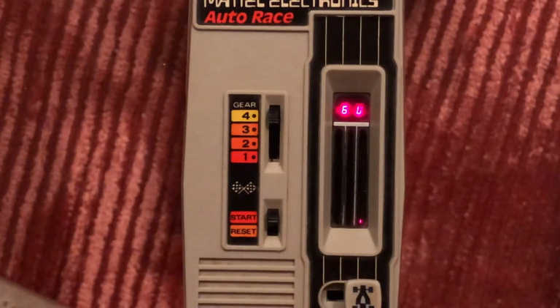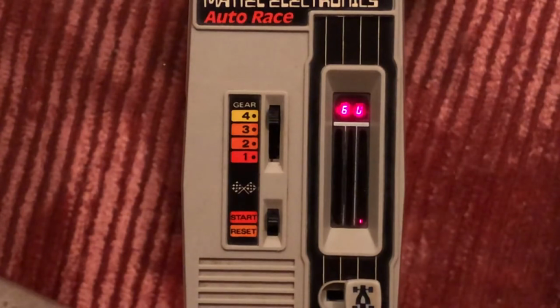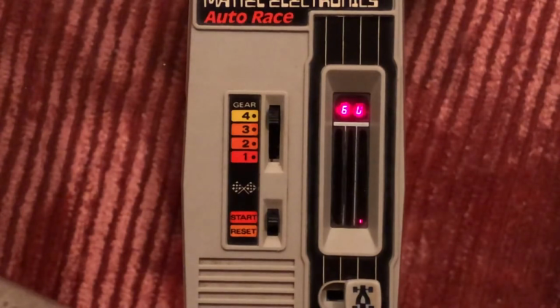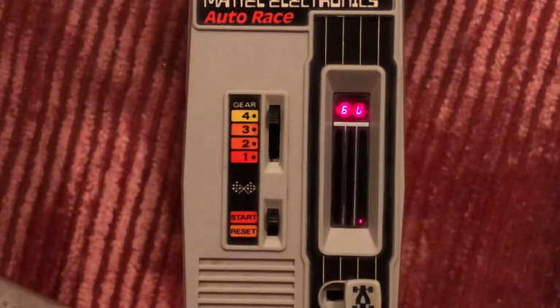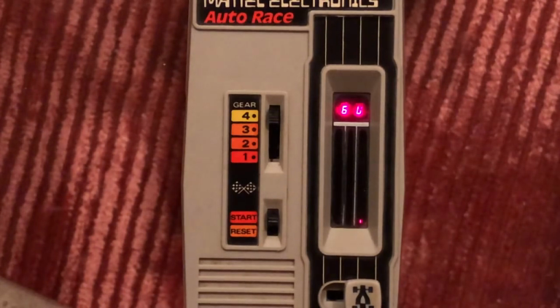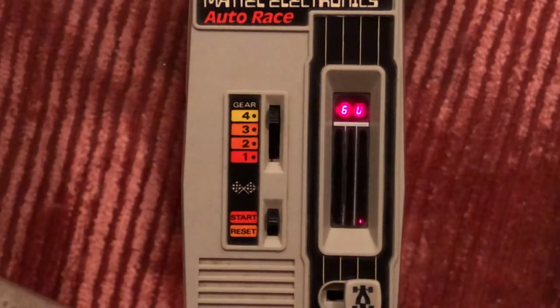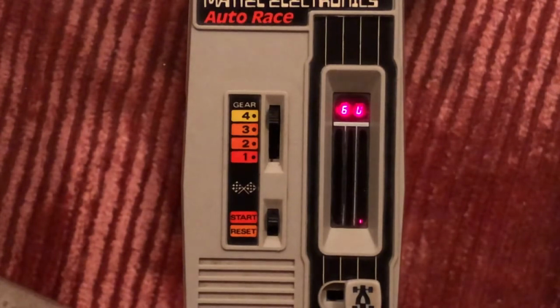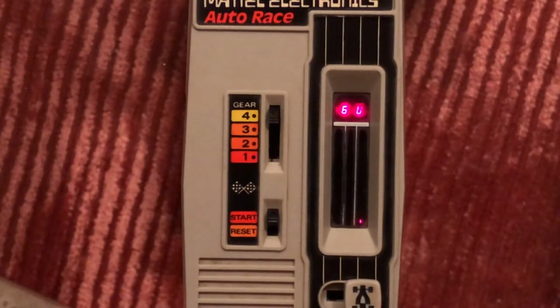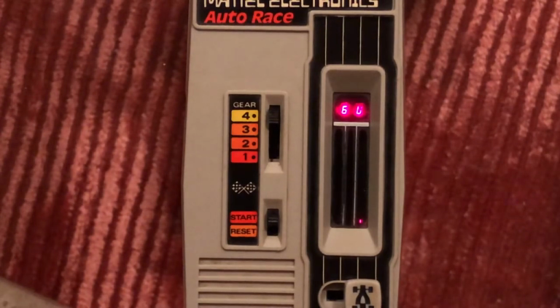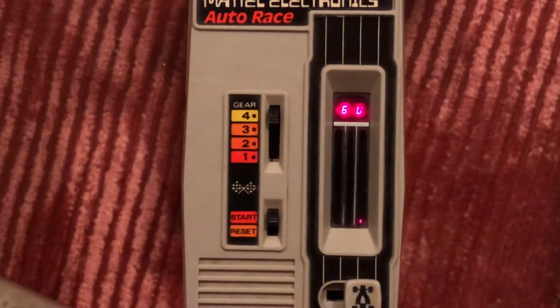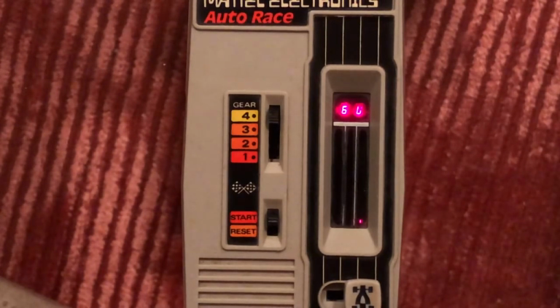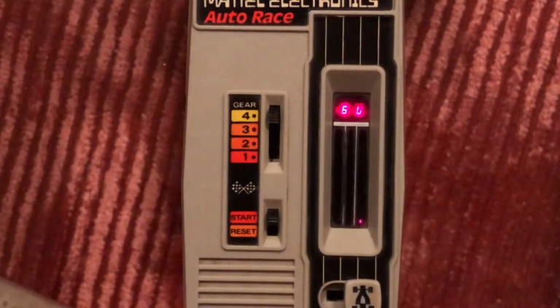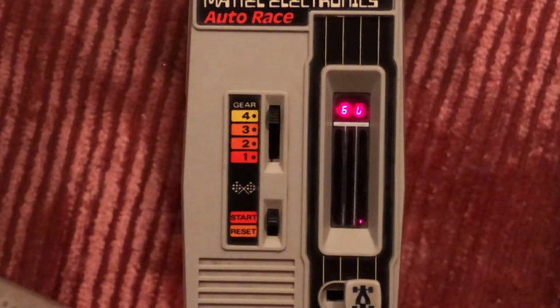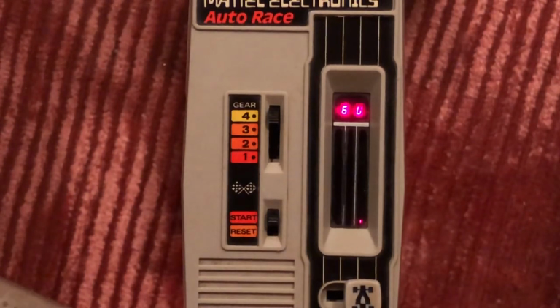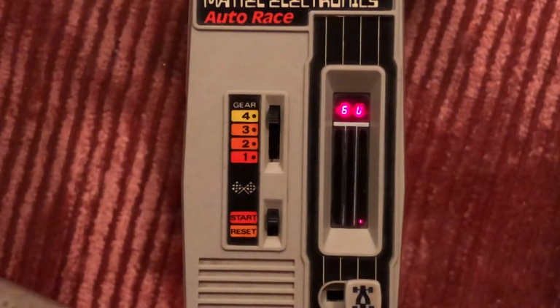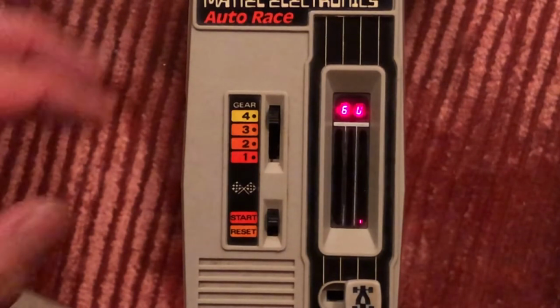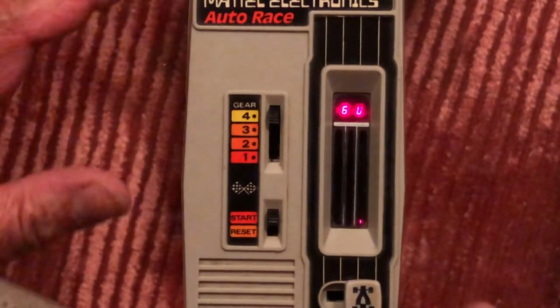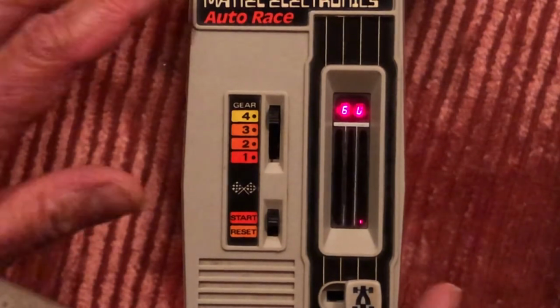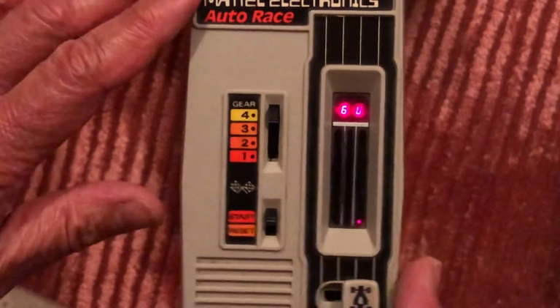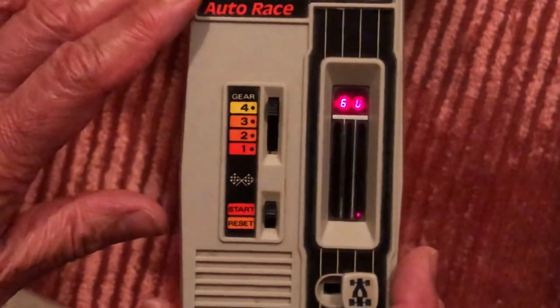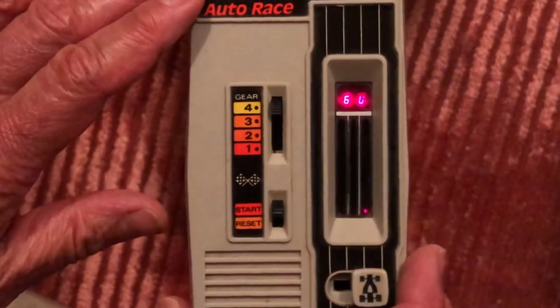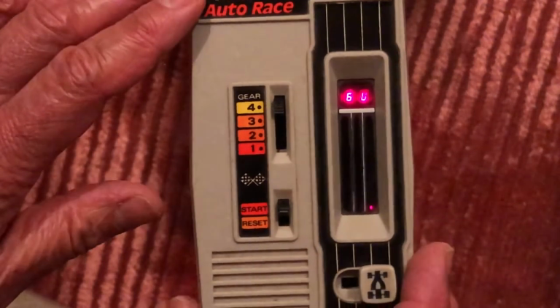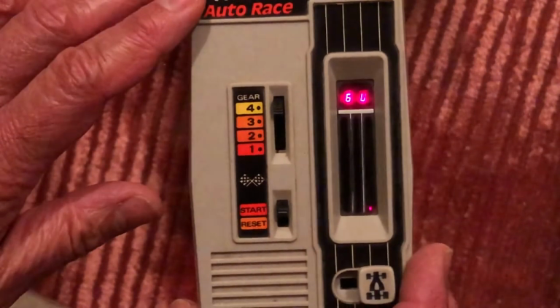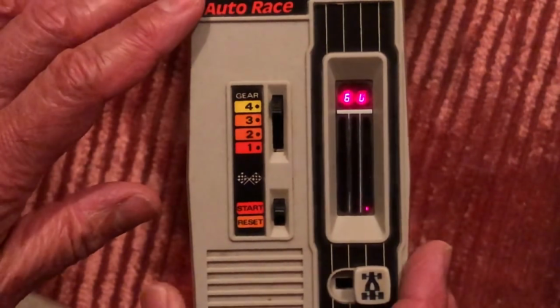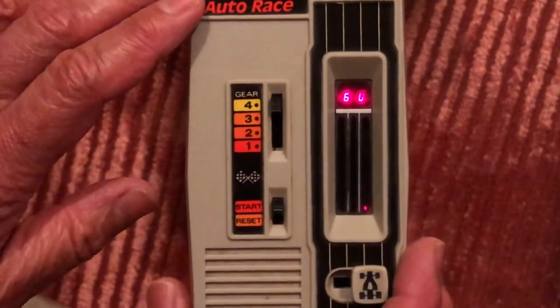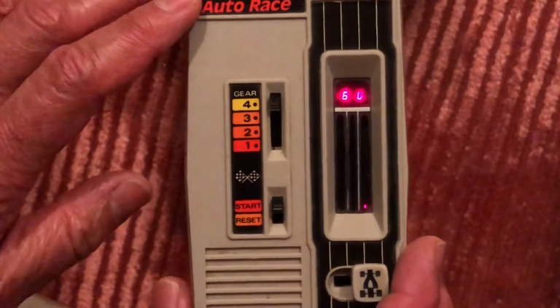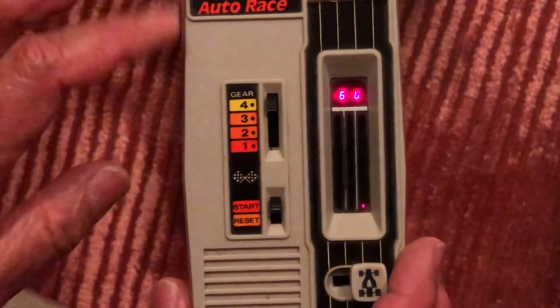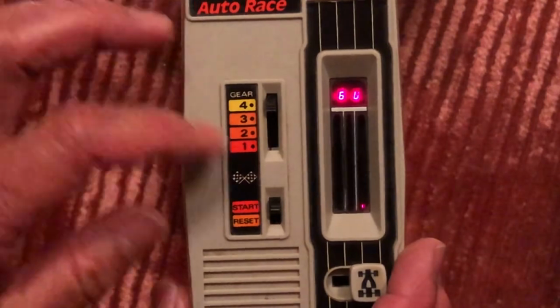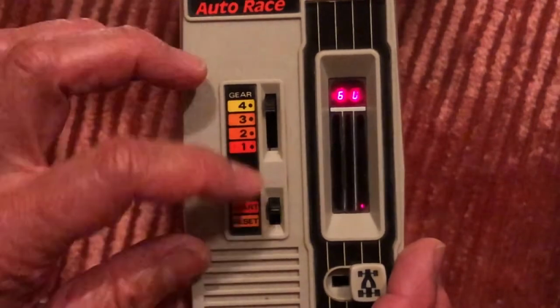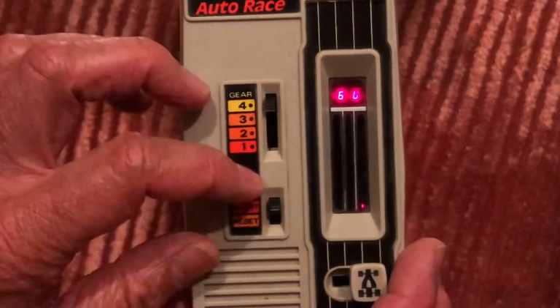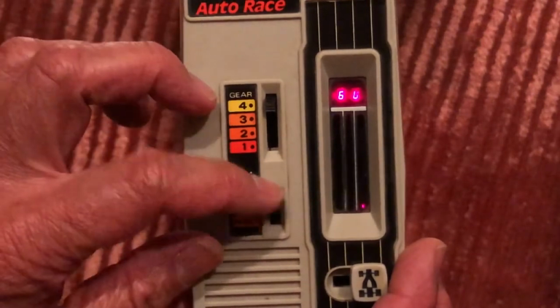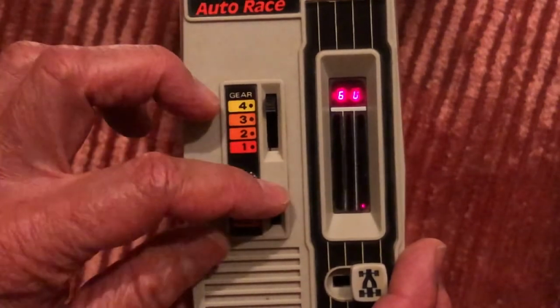Not great, not fantastic, but not terrible. So that is the Auto Race game.